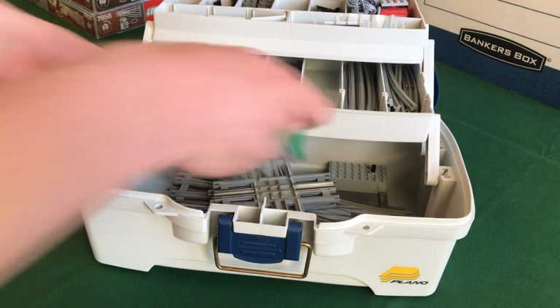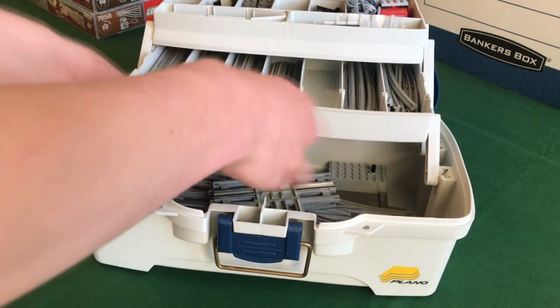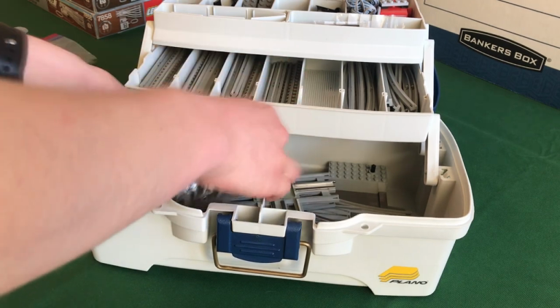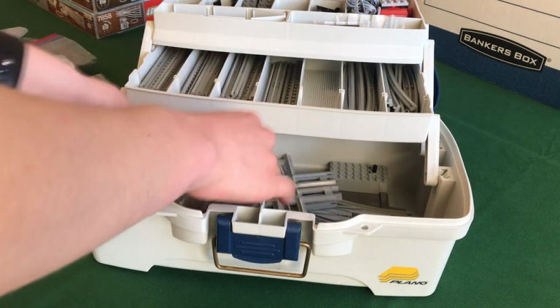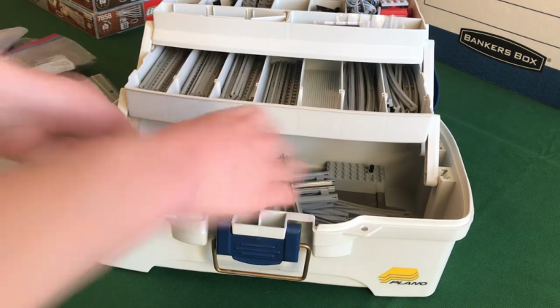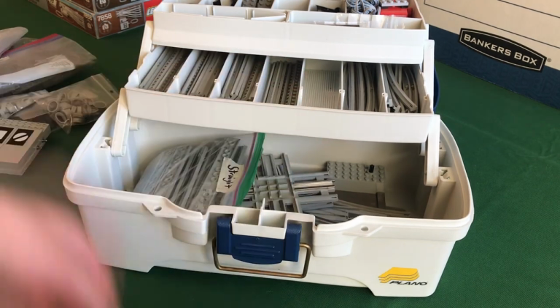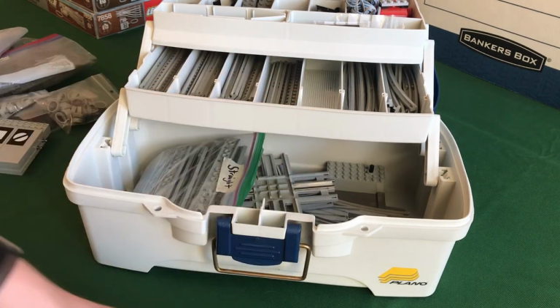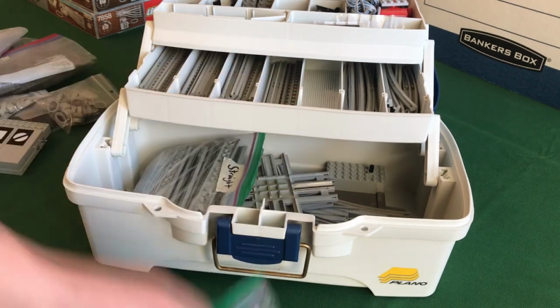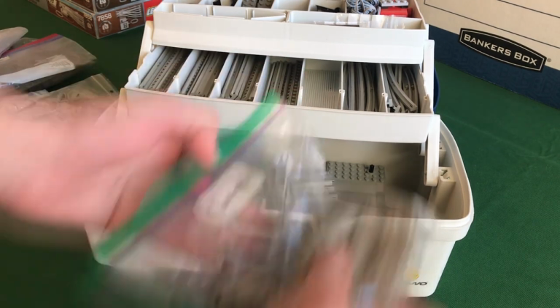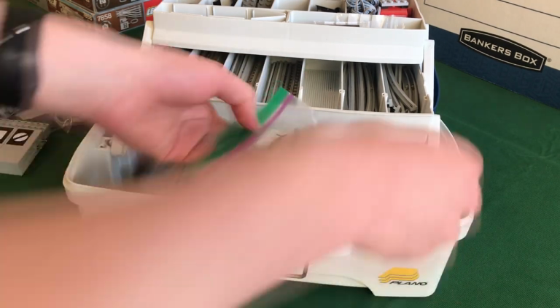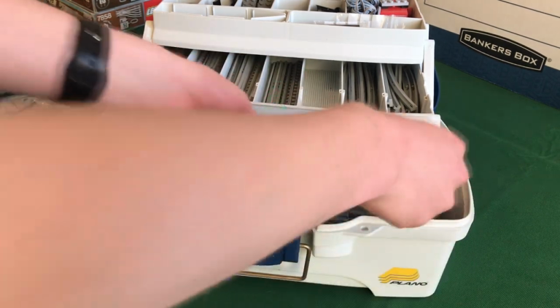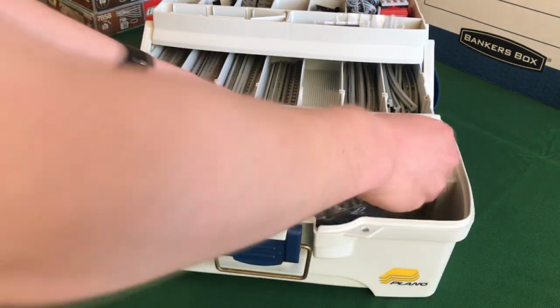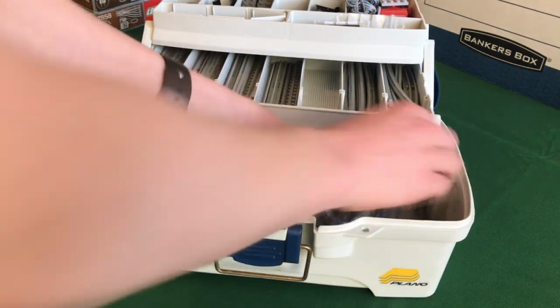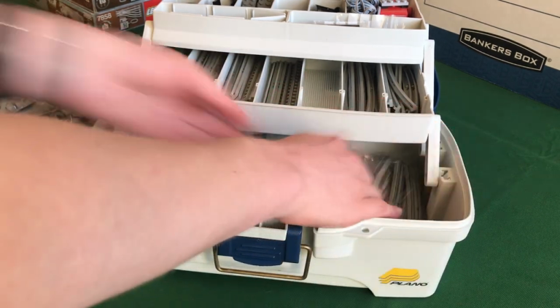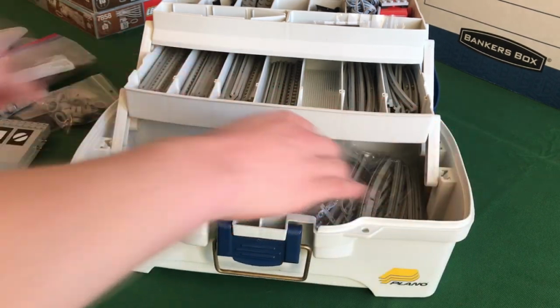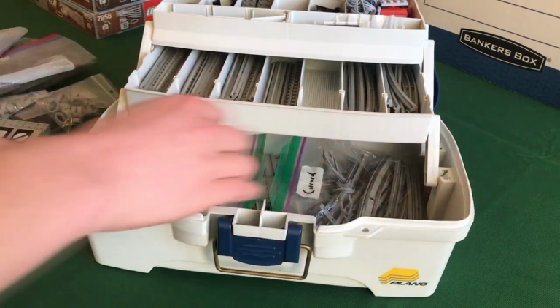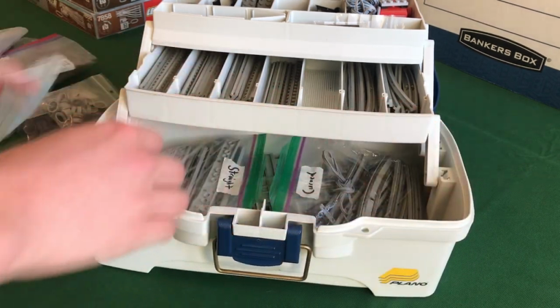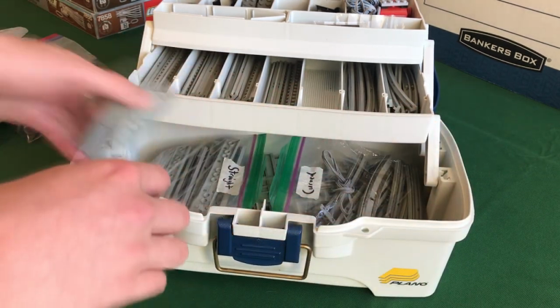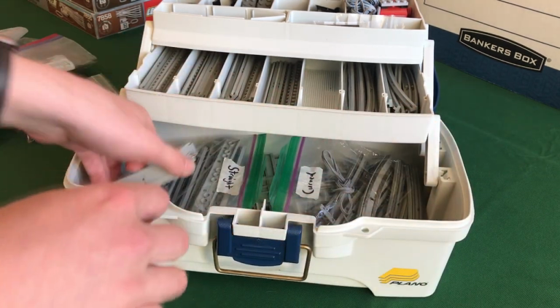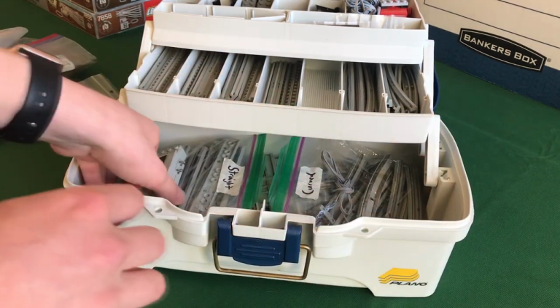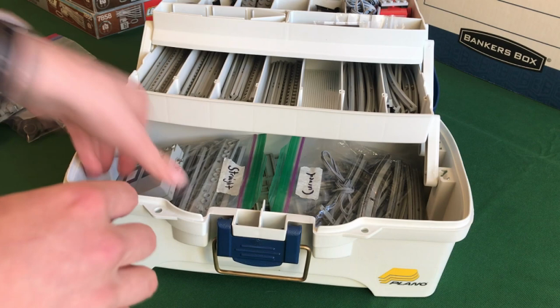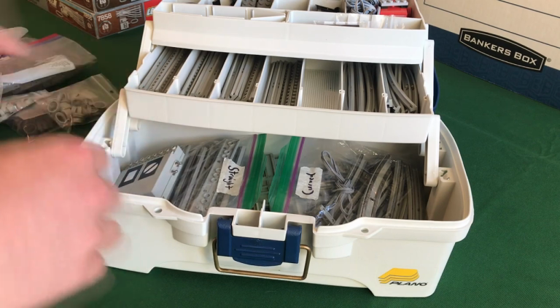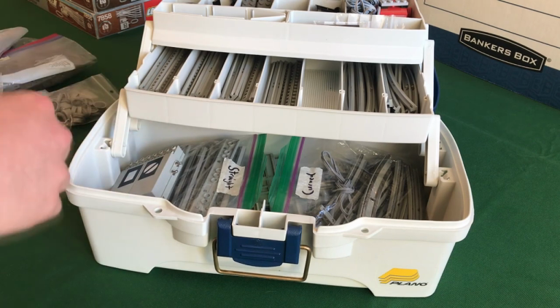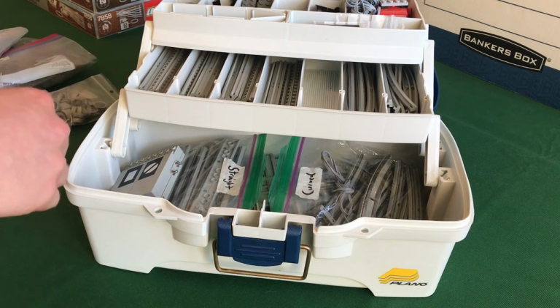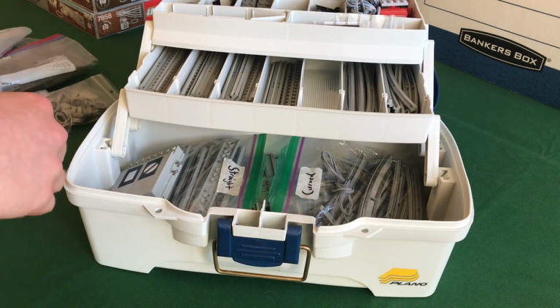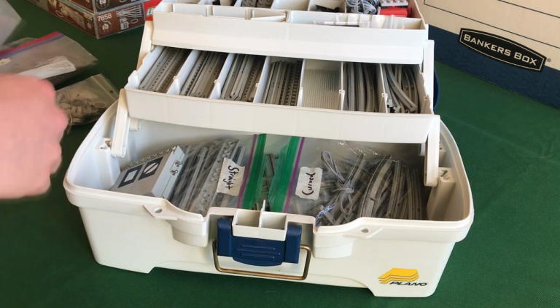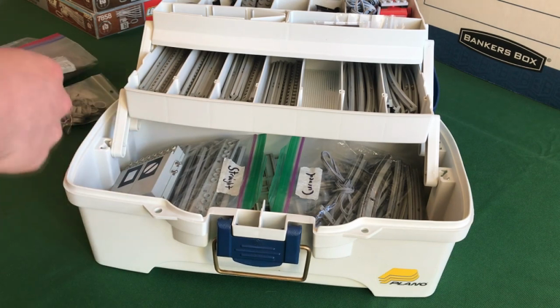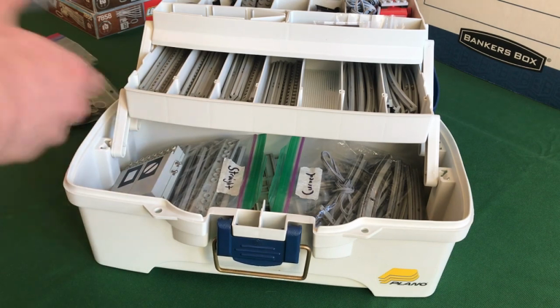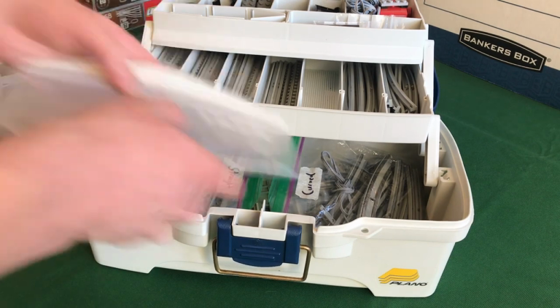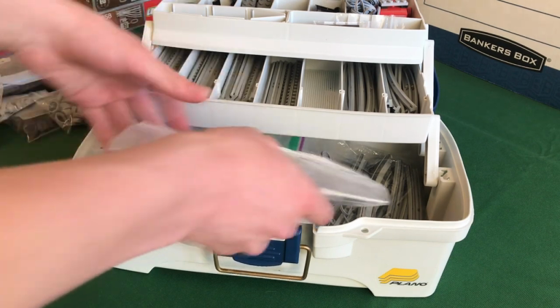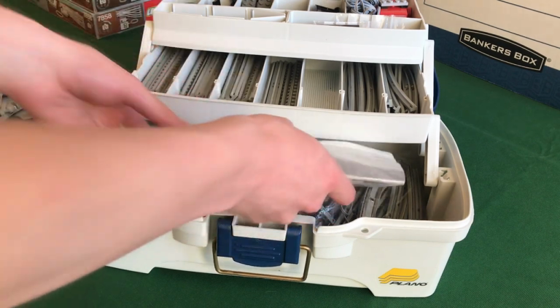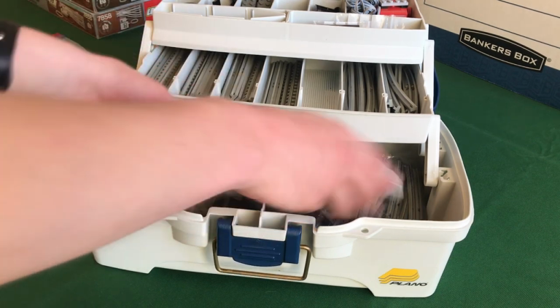That is the first box, and everything else that I'll be showing is complete sets.